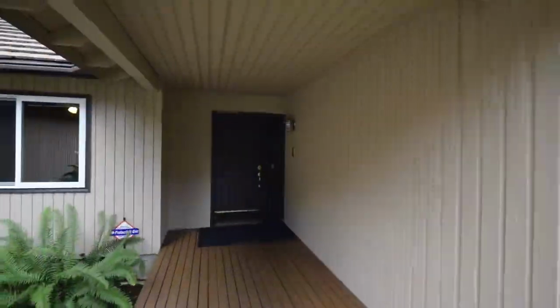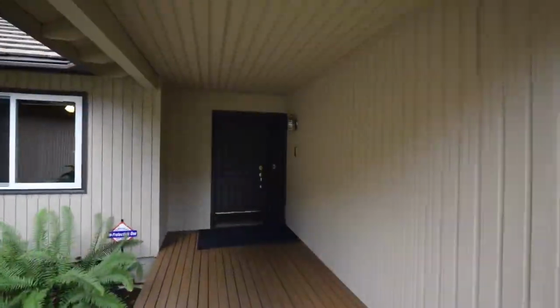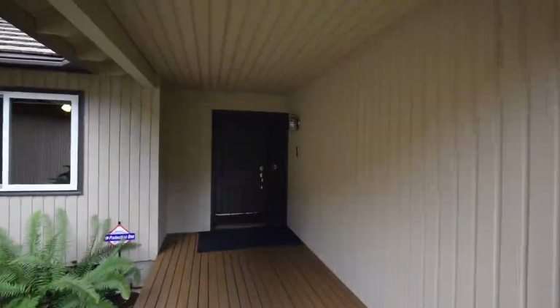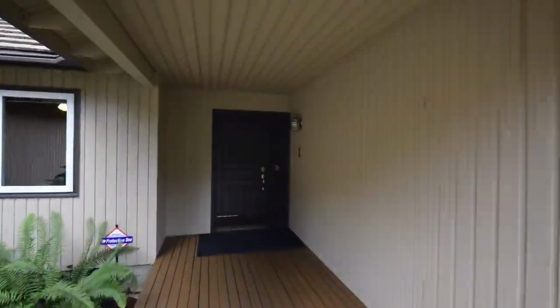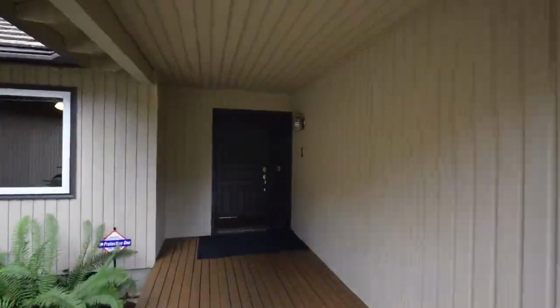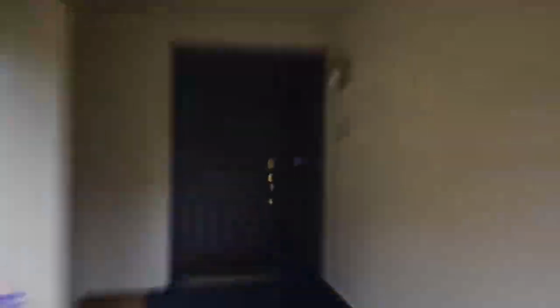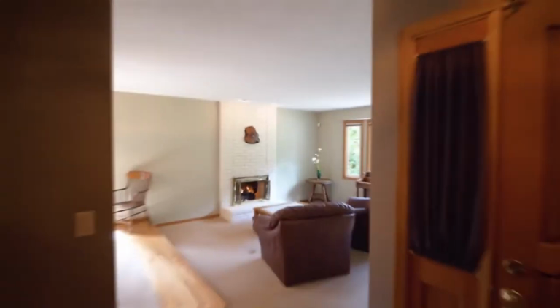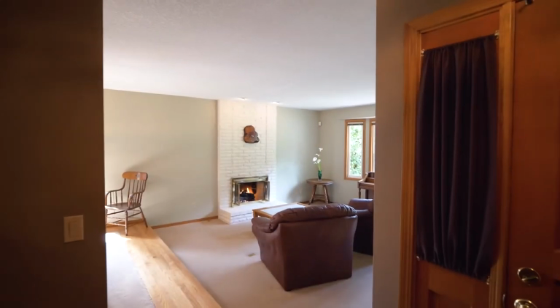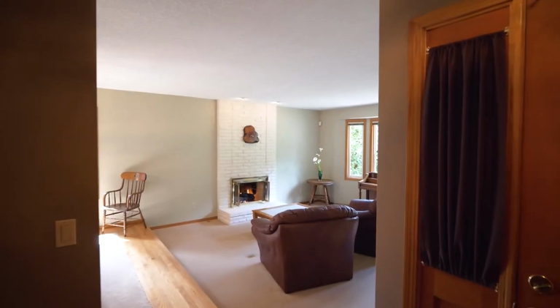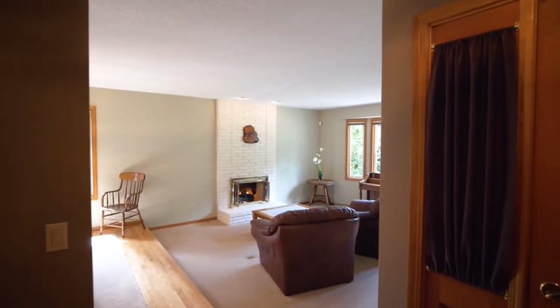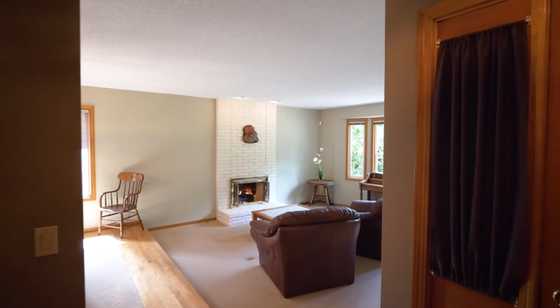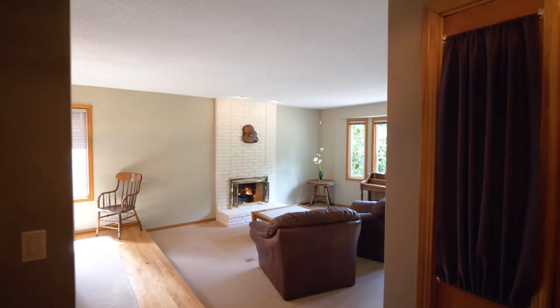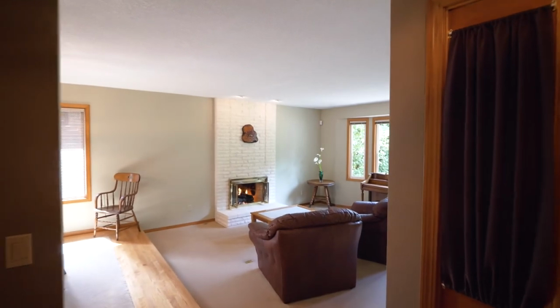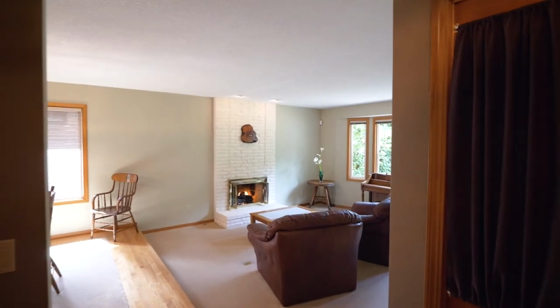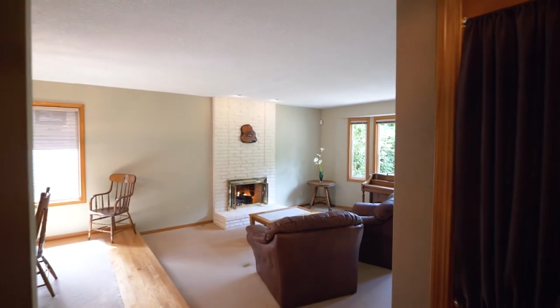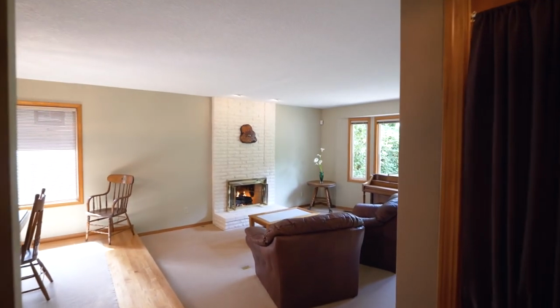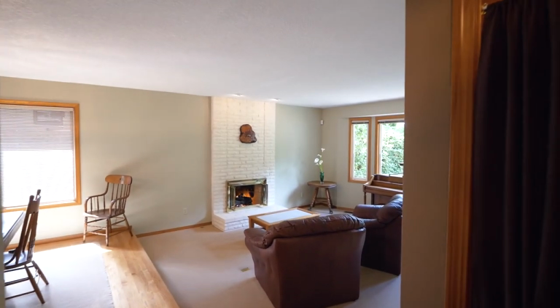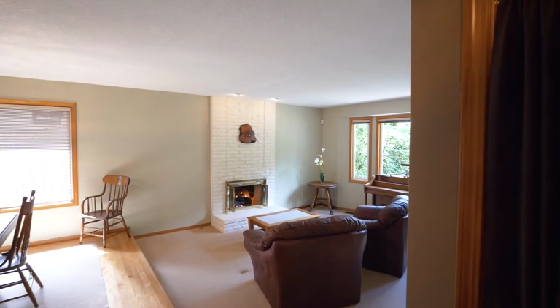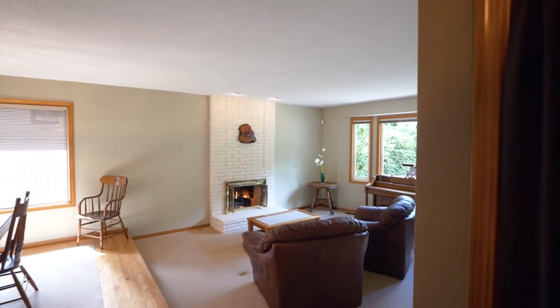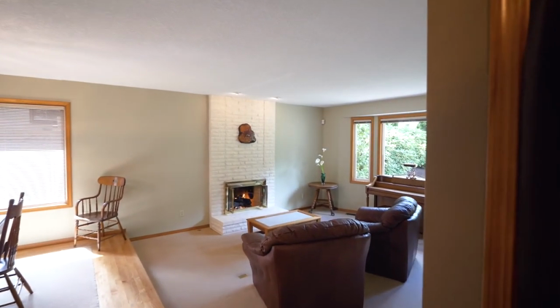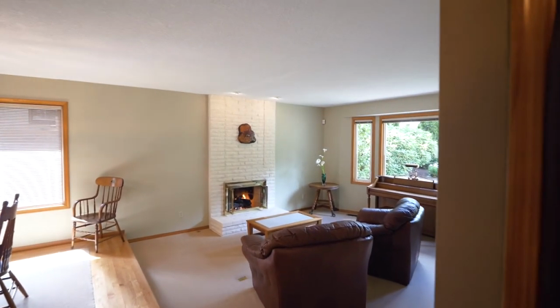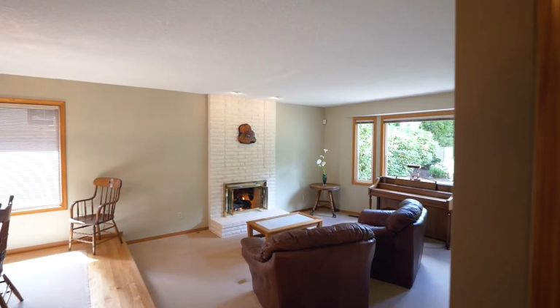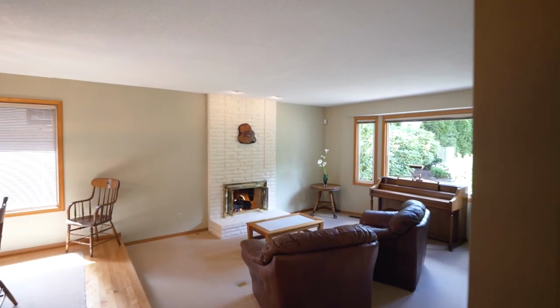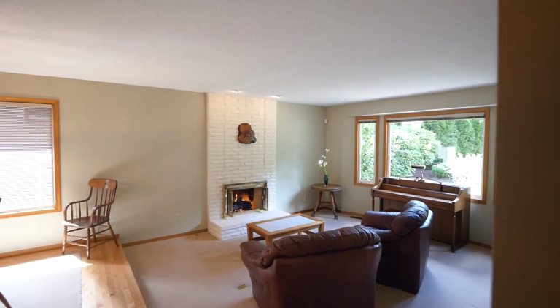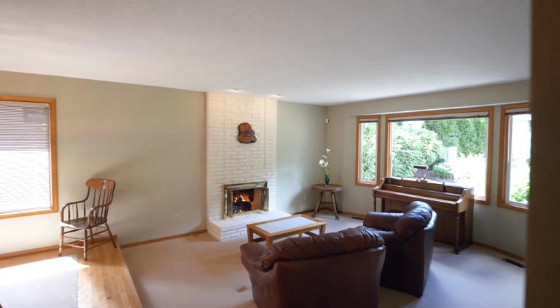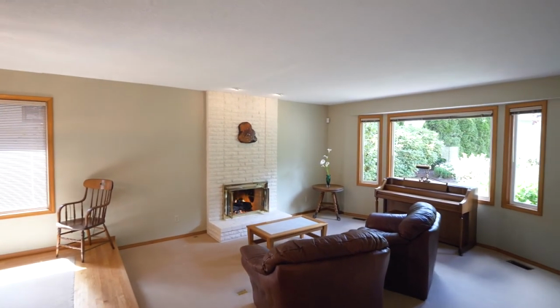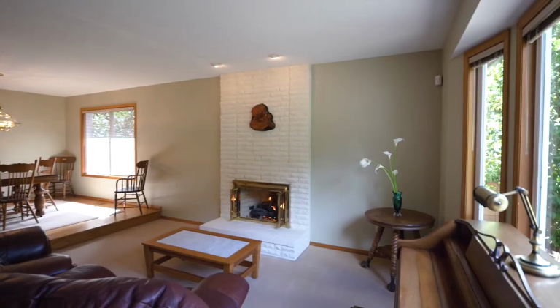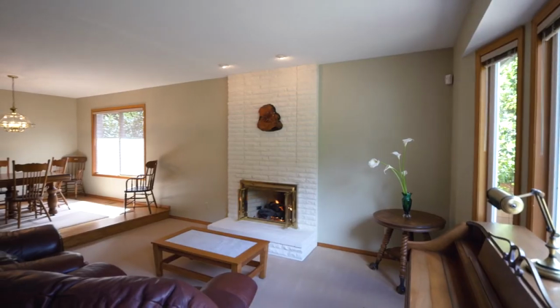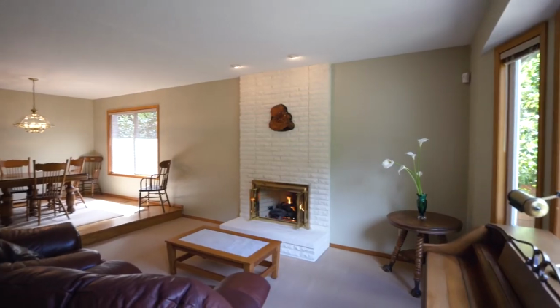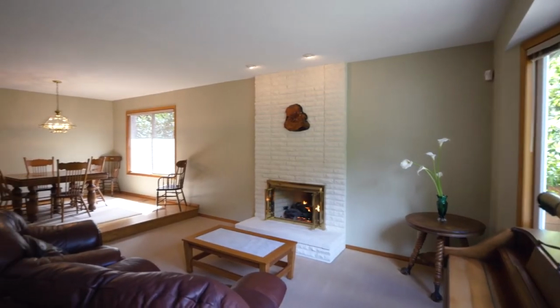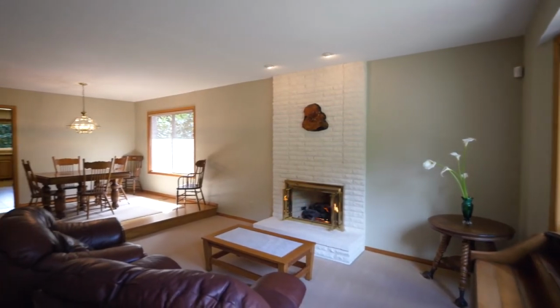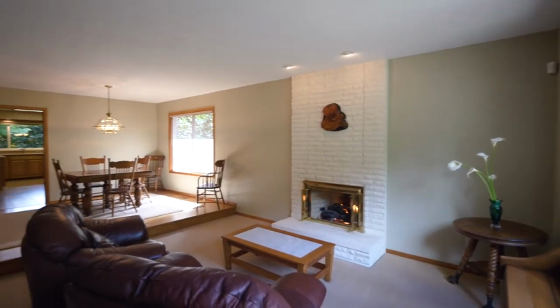Heading inside, you'll discover a spacious home offering main floor living, oak hardwood floors, and abundant natural light.